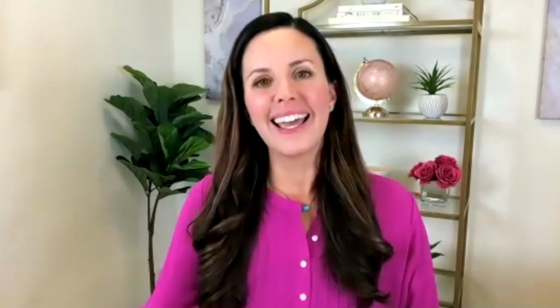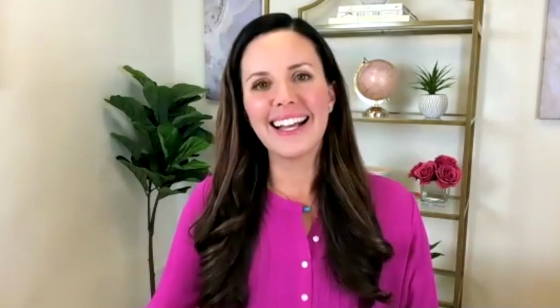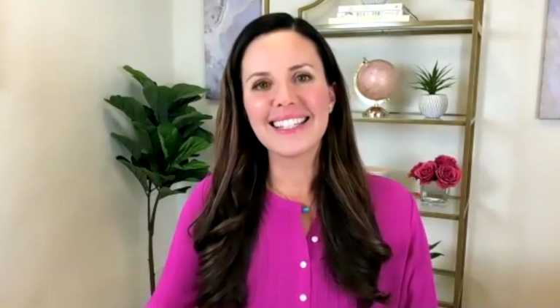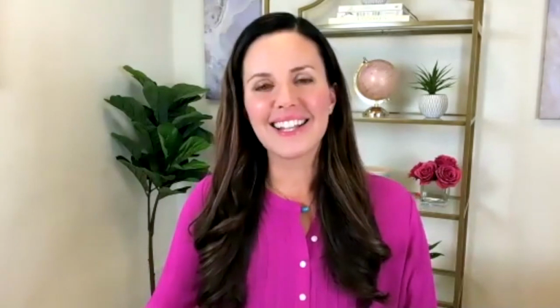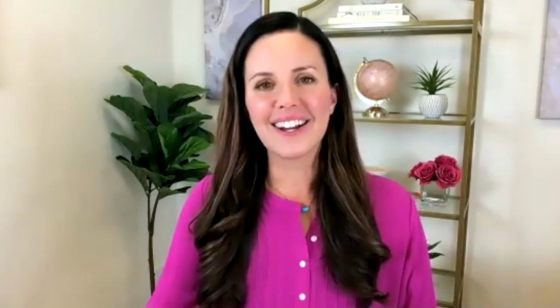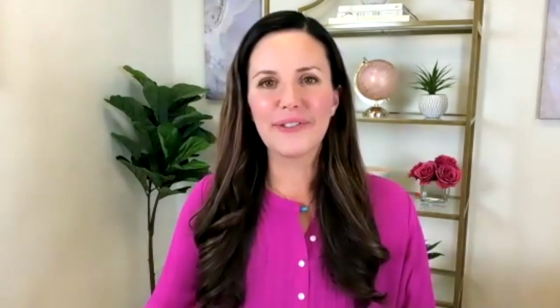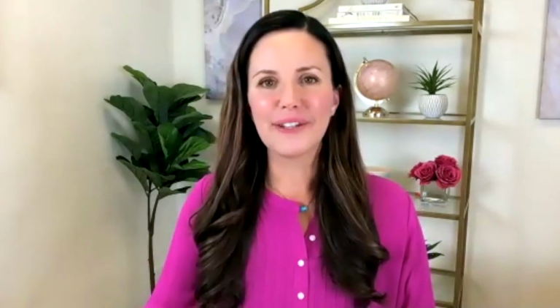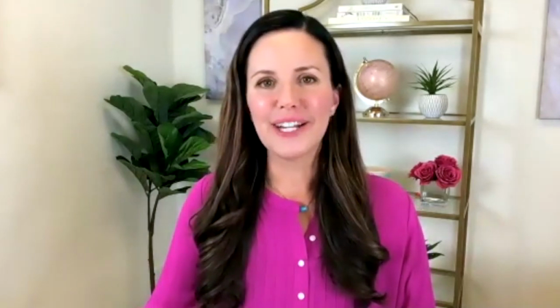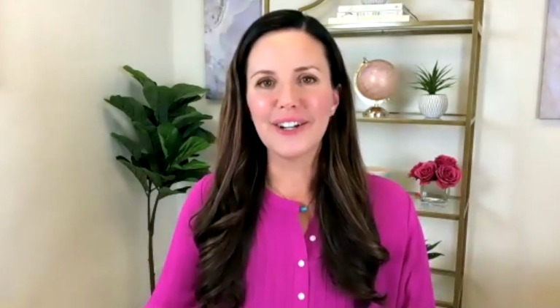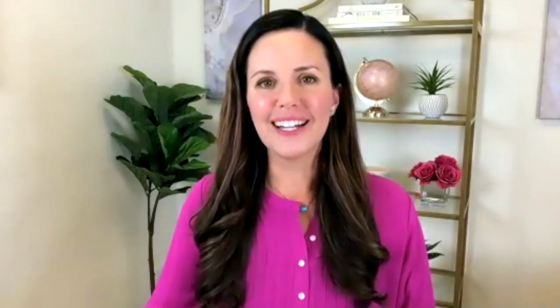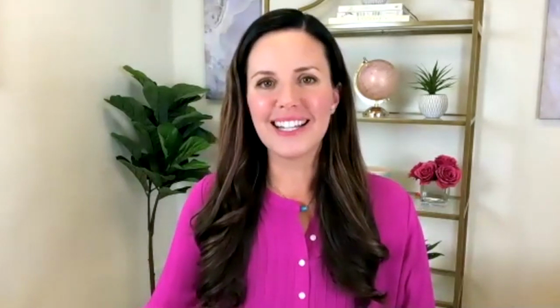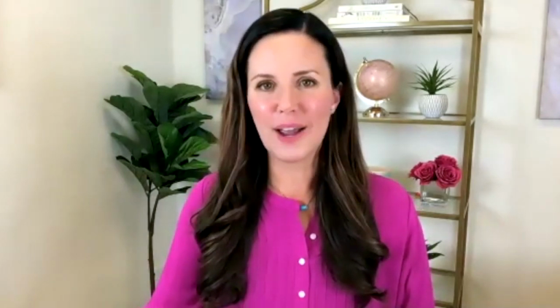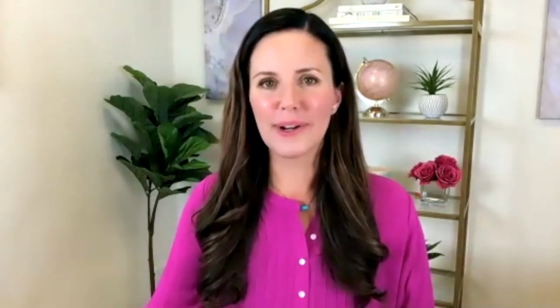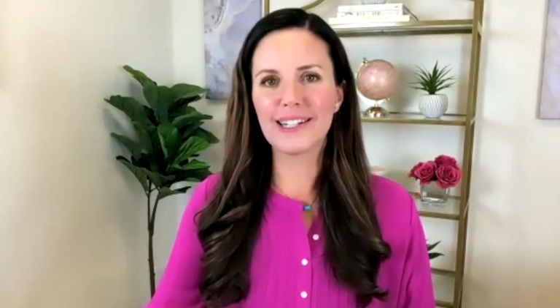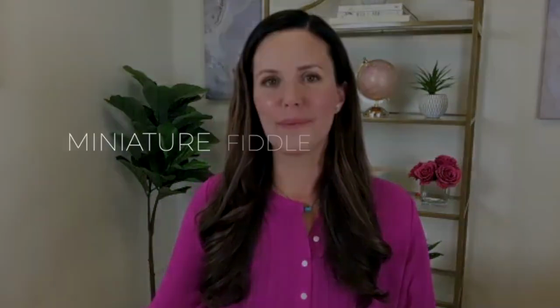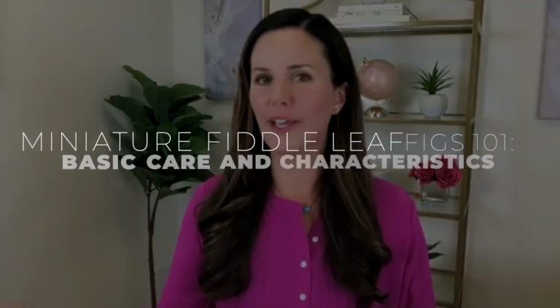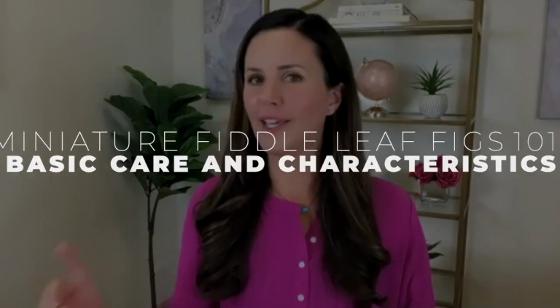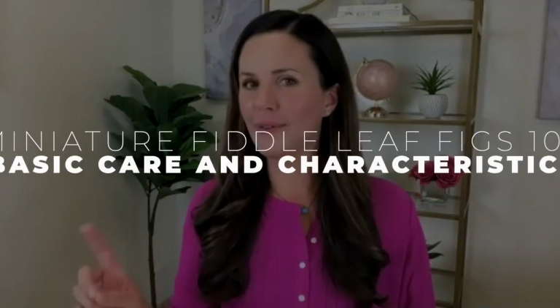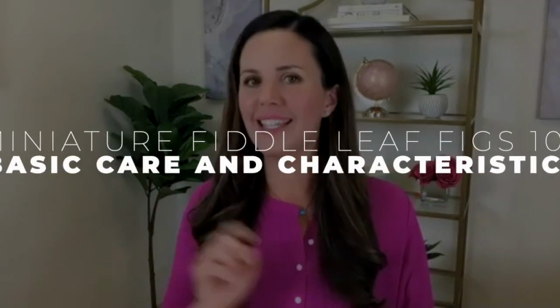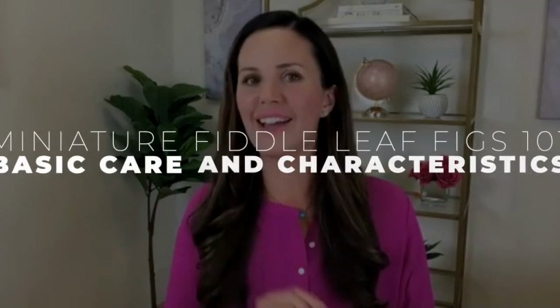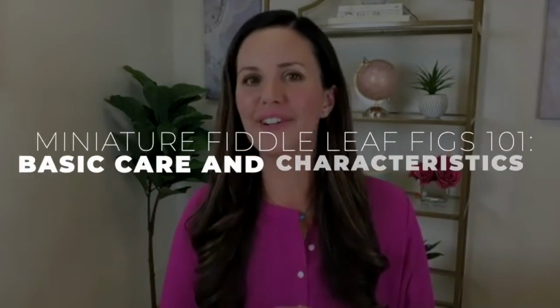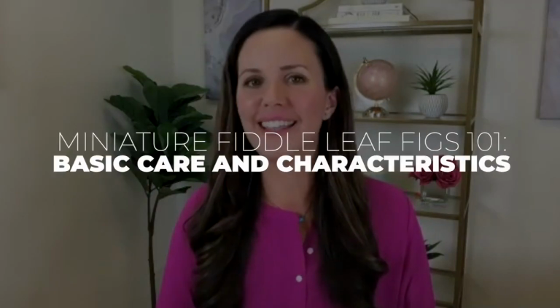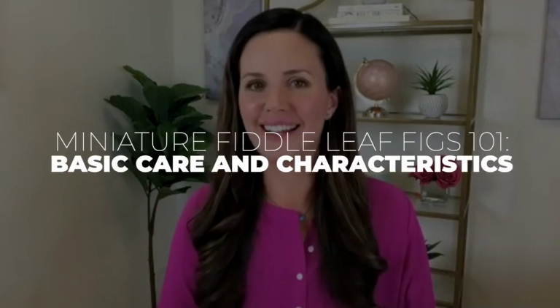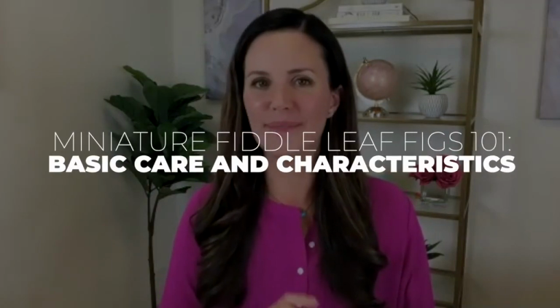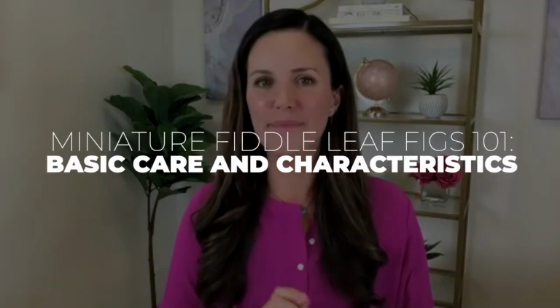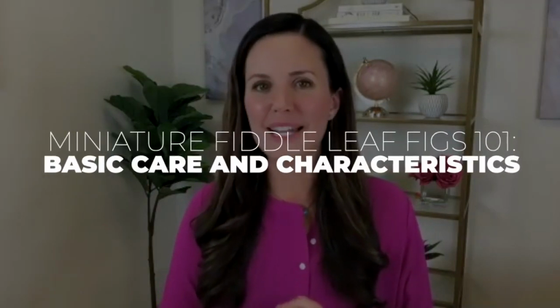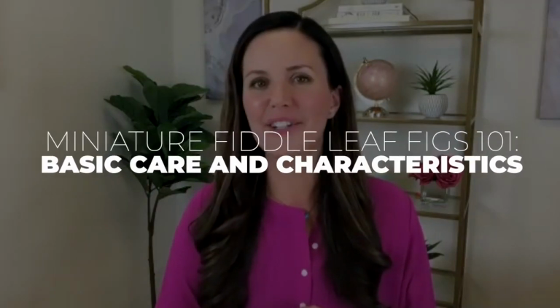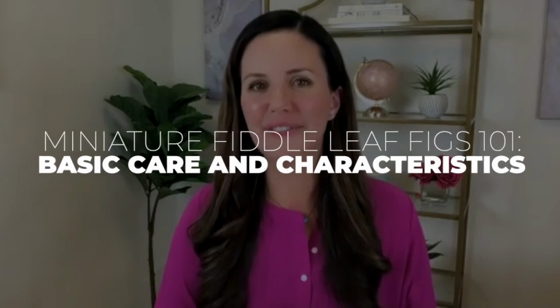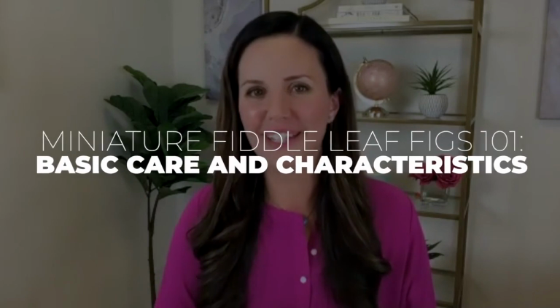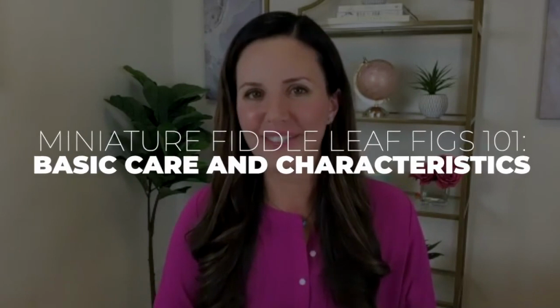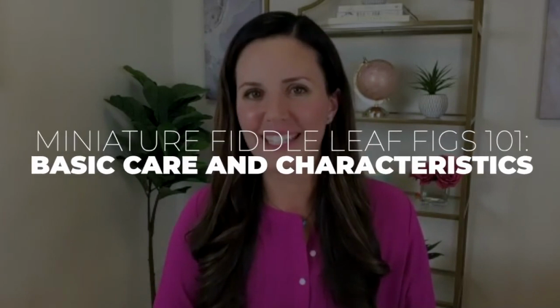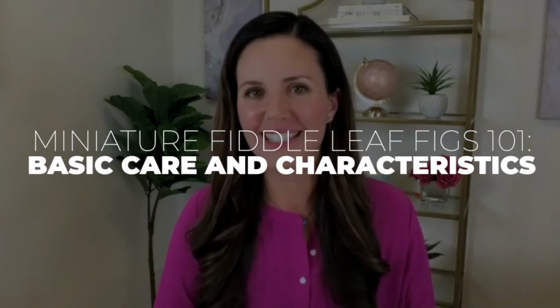Hey guys, it's Claire, the Fiddly Fig Girl, and today we're going to talk about the cutest thing ever, and that is miniature fiddly figs.